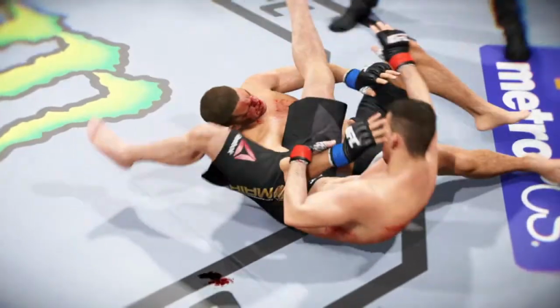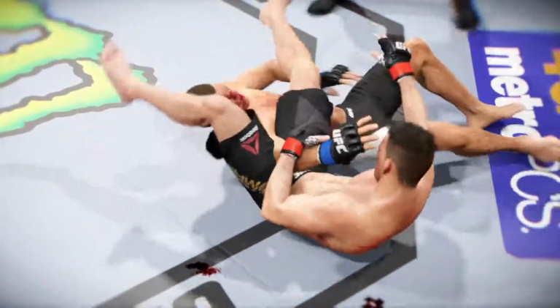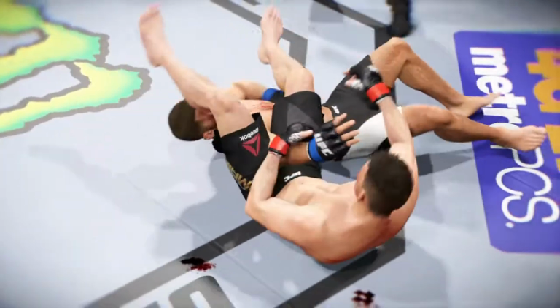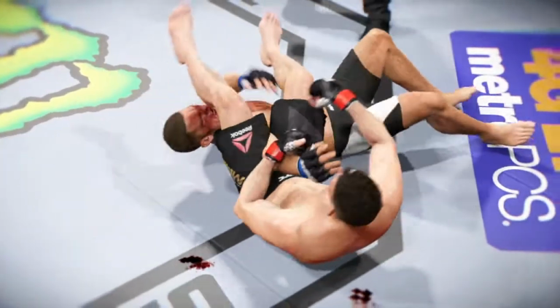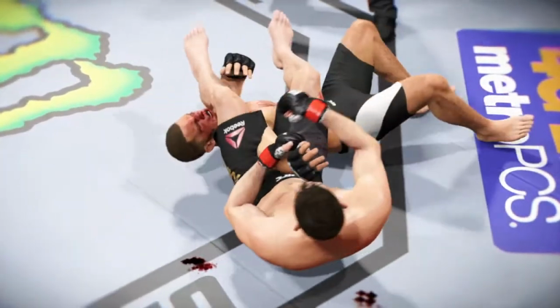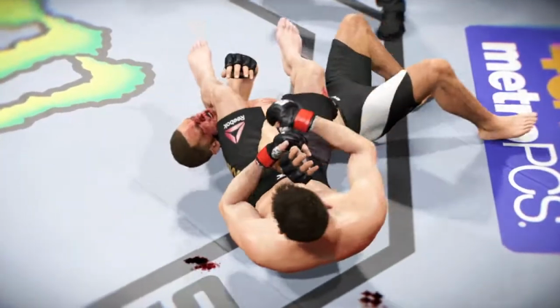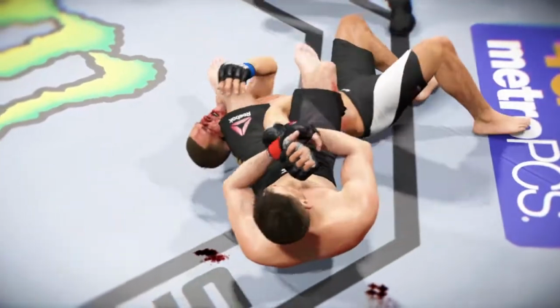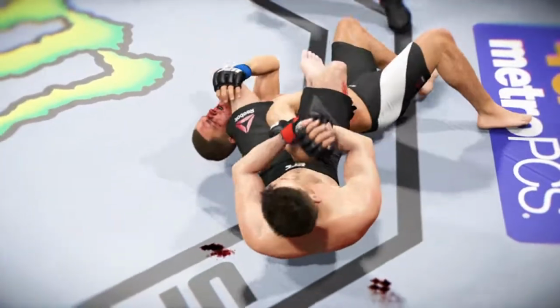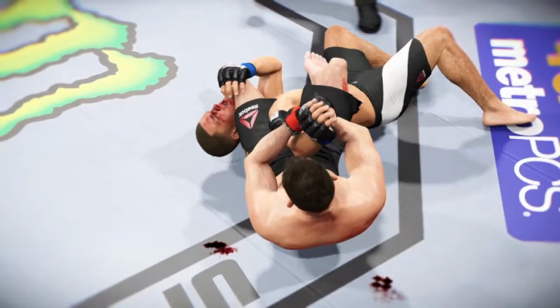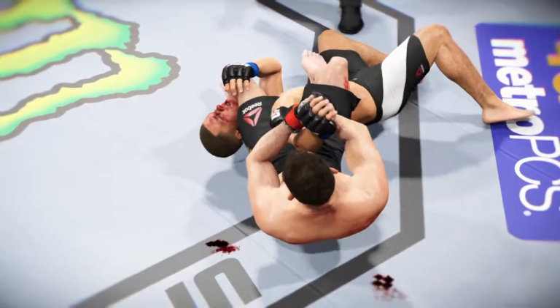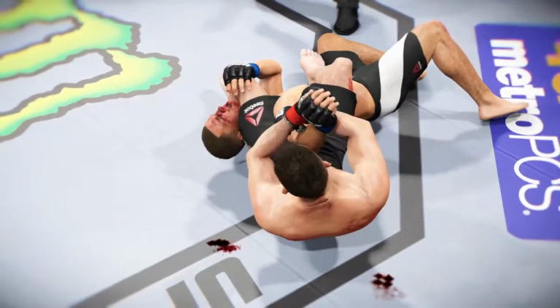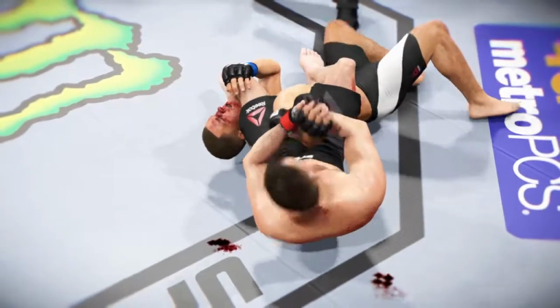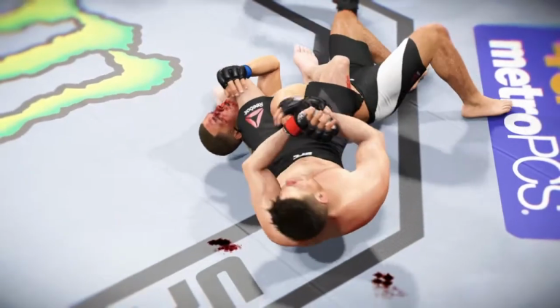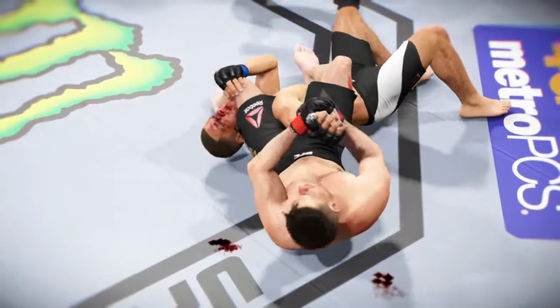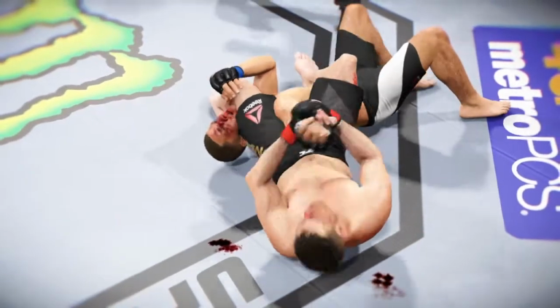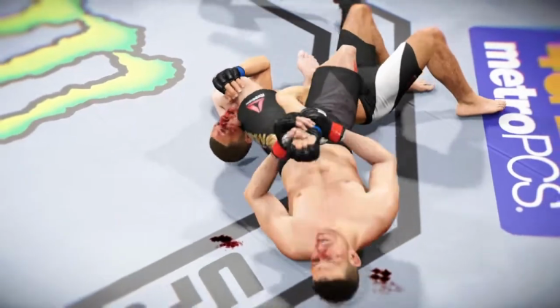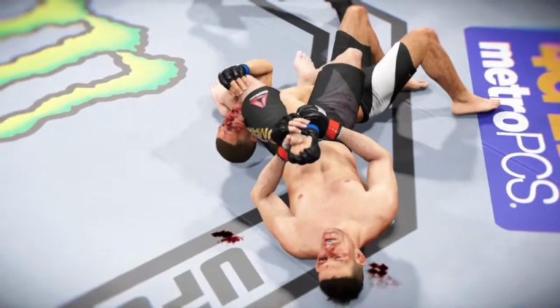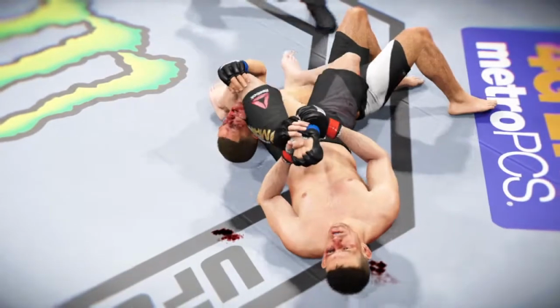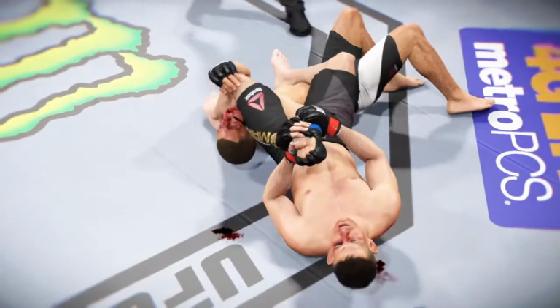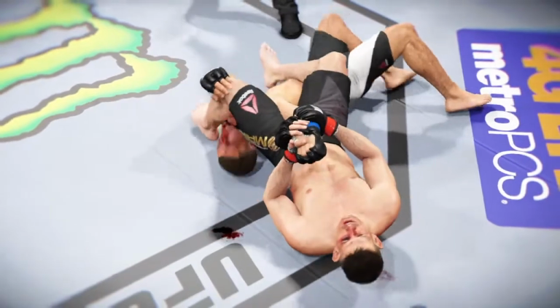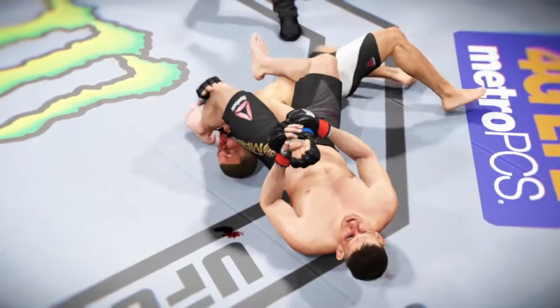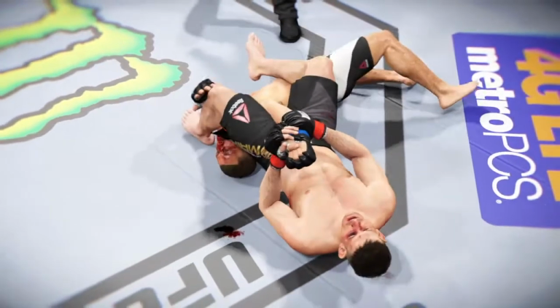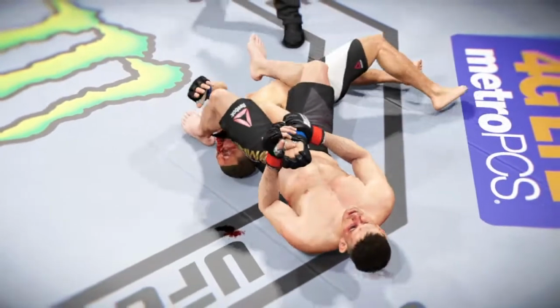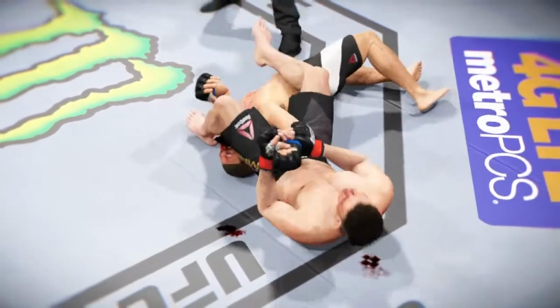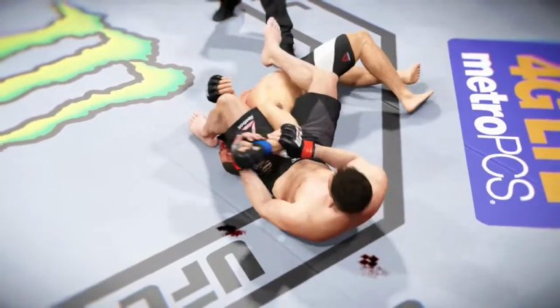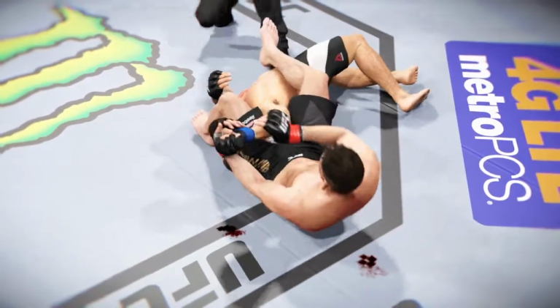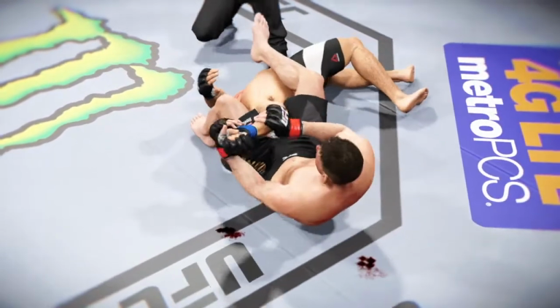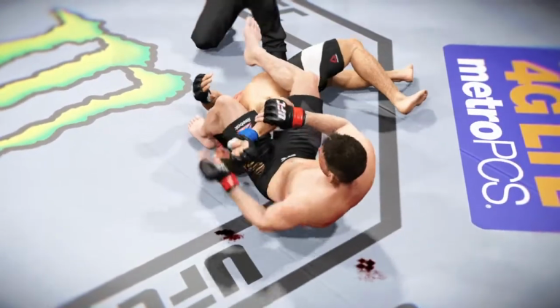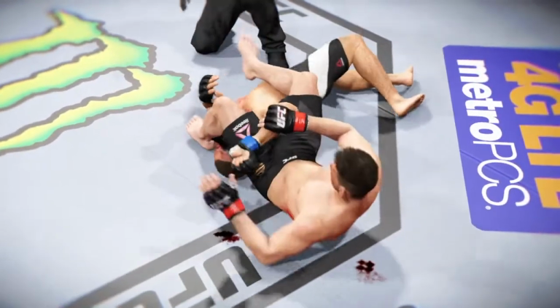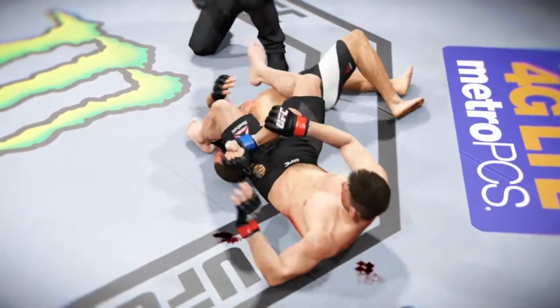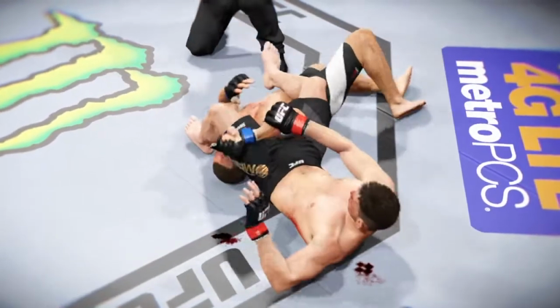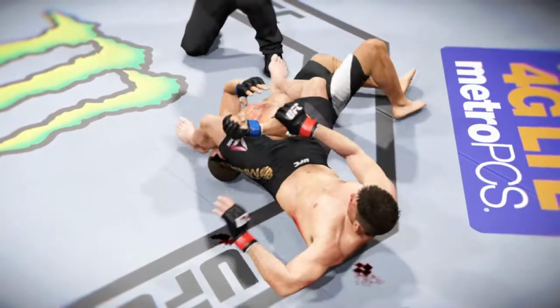Once again, here's our fight replay. And we see here, as soon as this arm bar gets locked in.